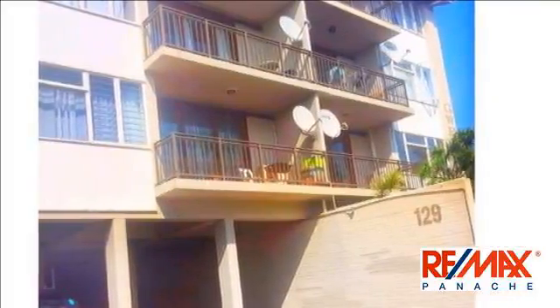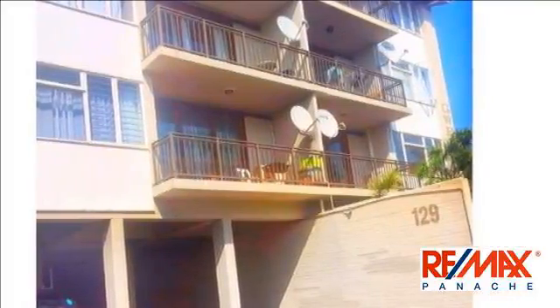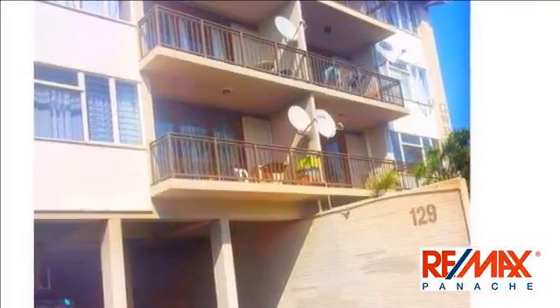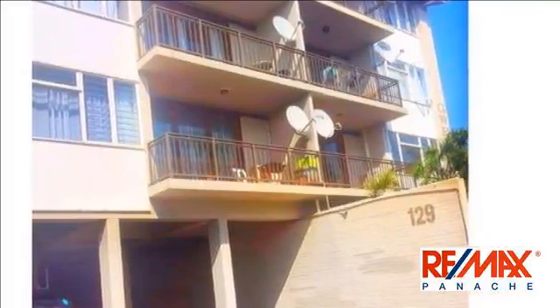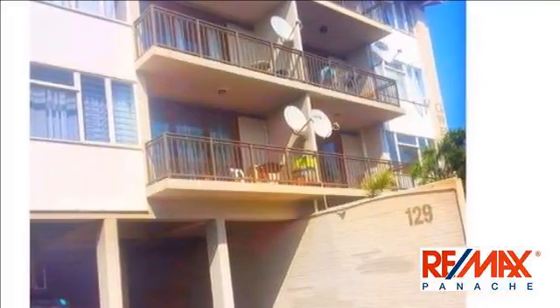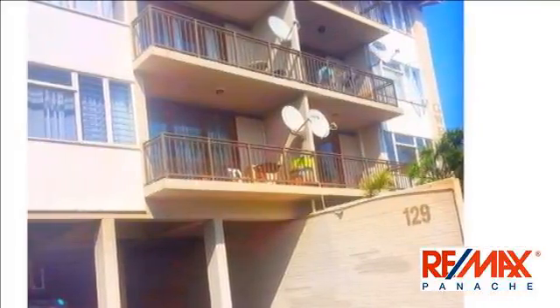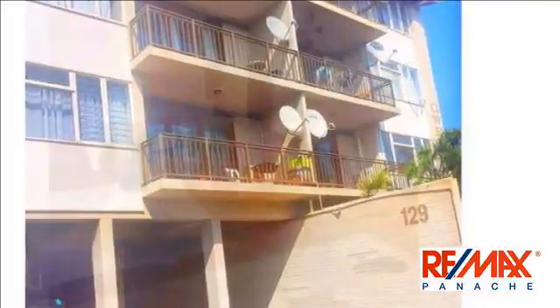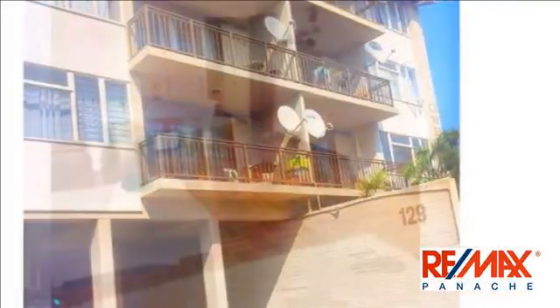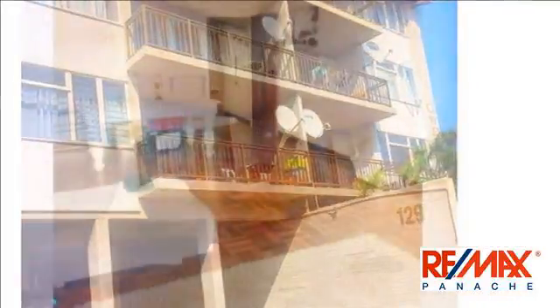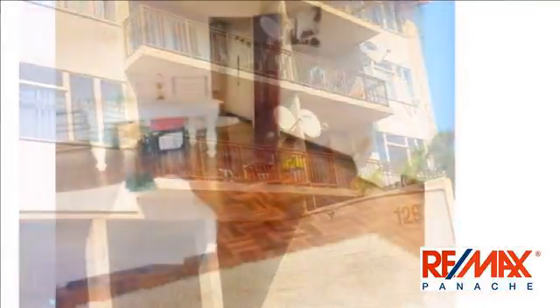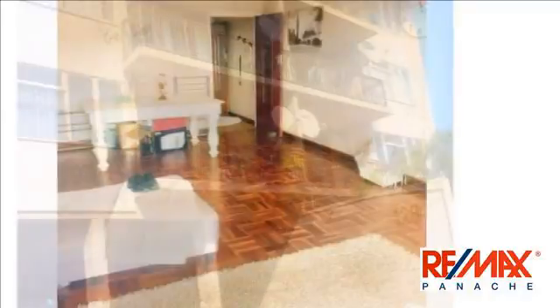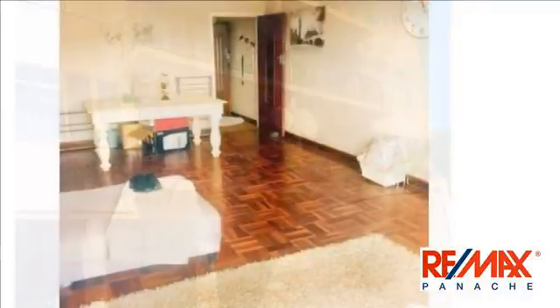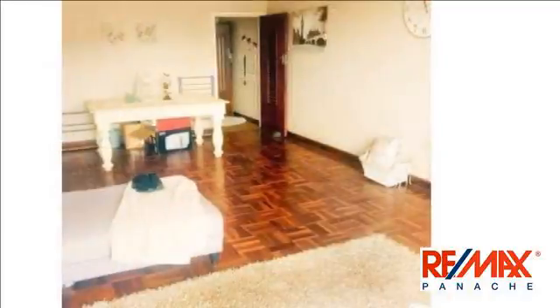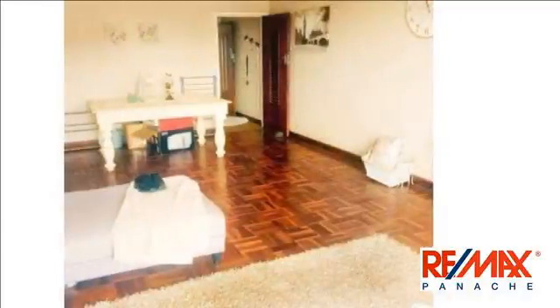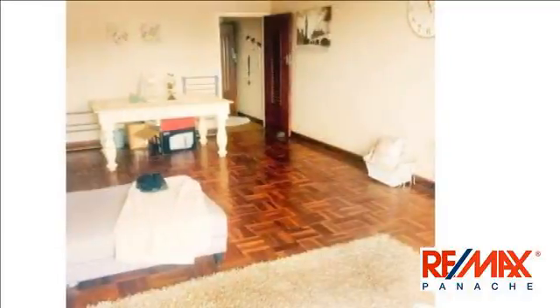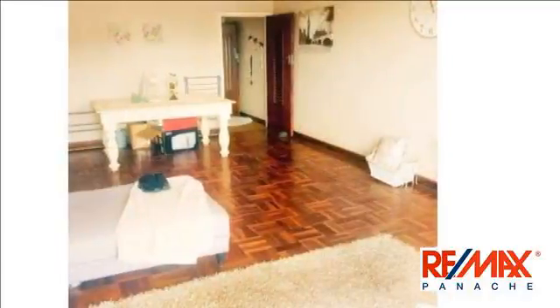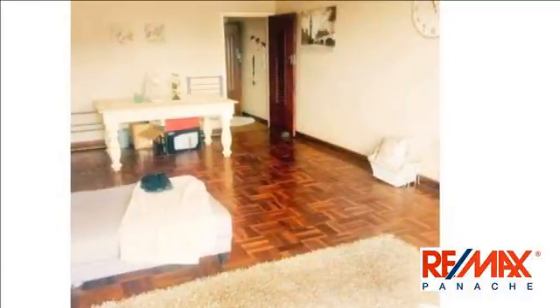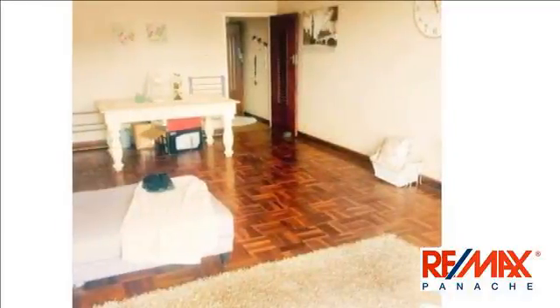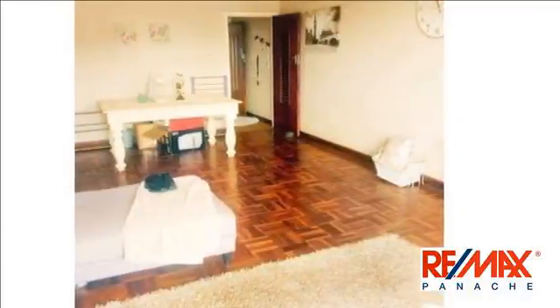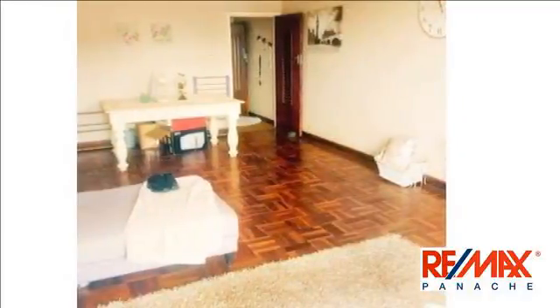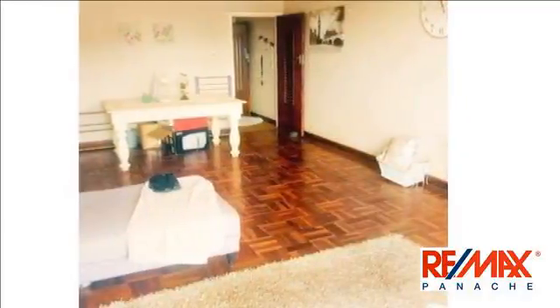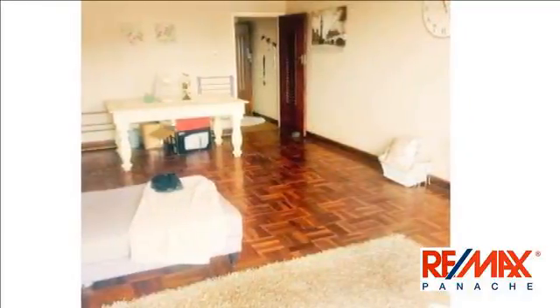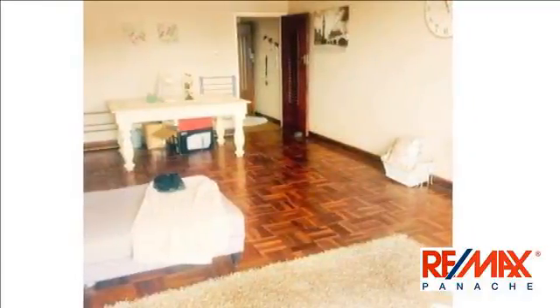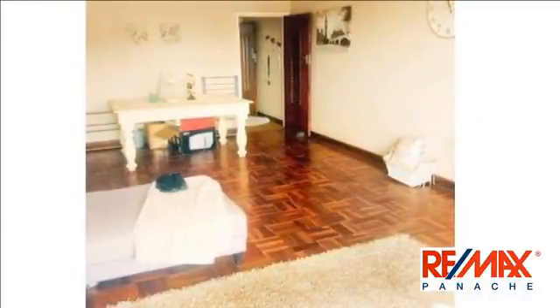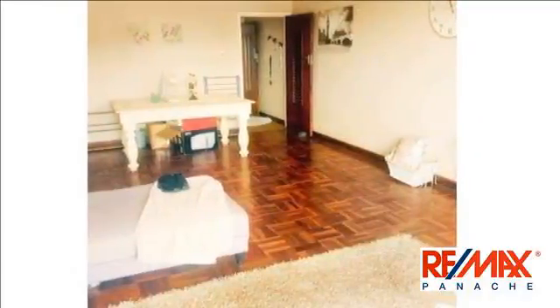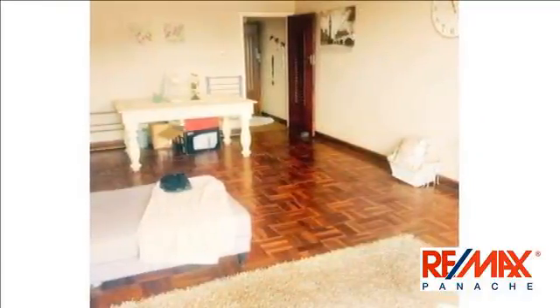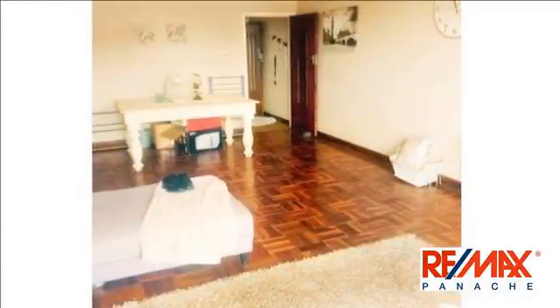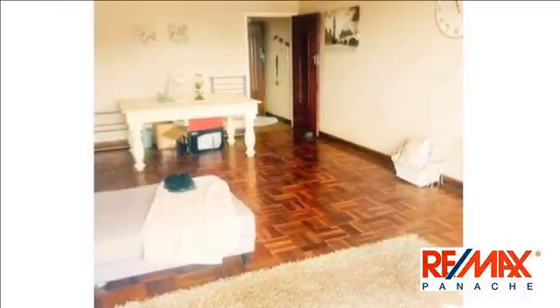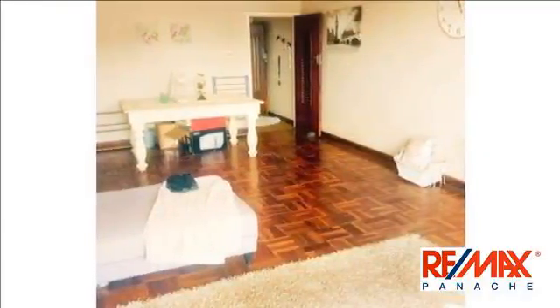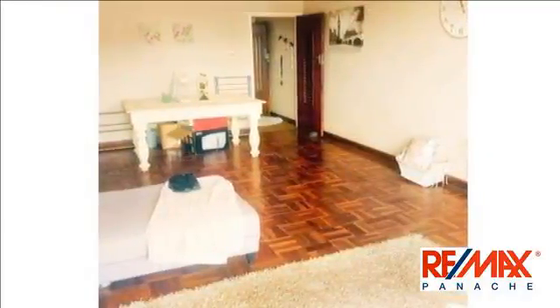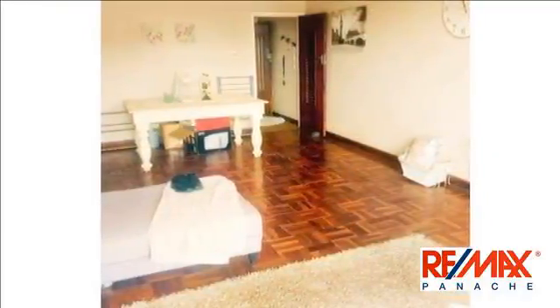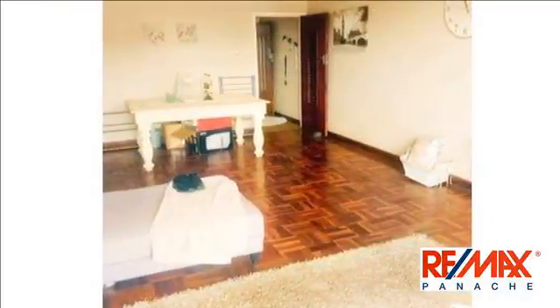Spacious two-bedroom apartment with open balcony, right in the heart of Florida Road.